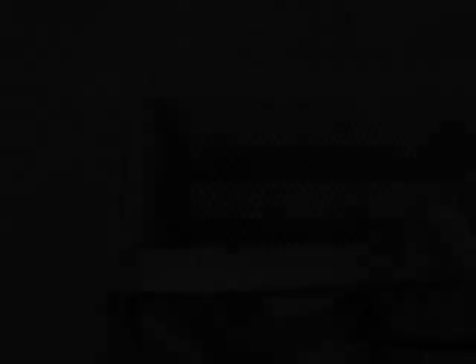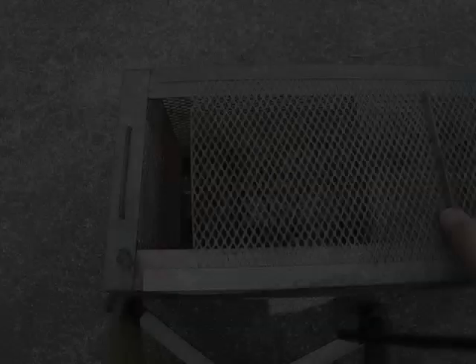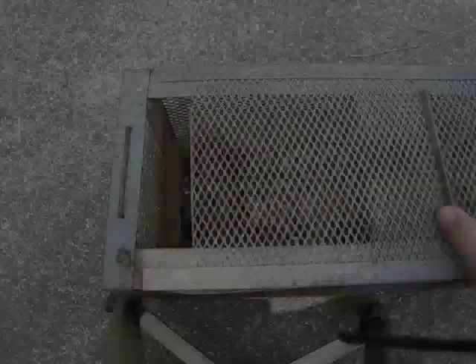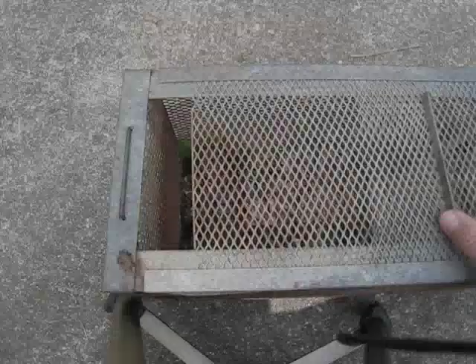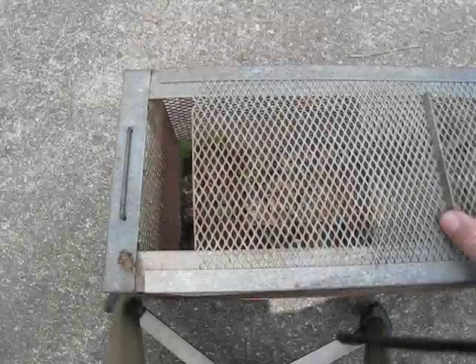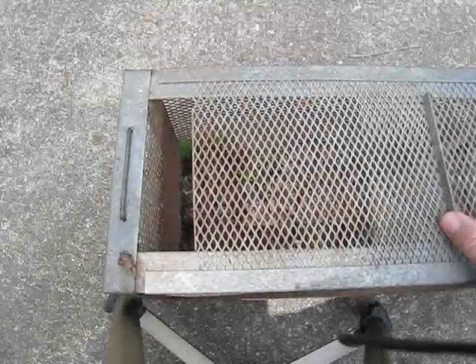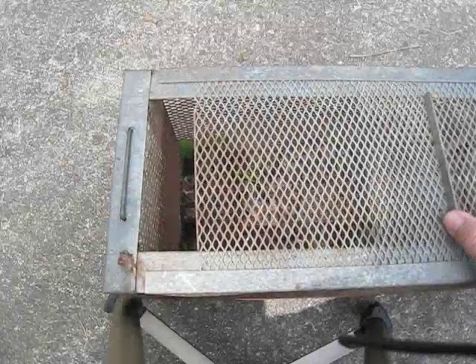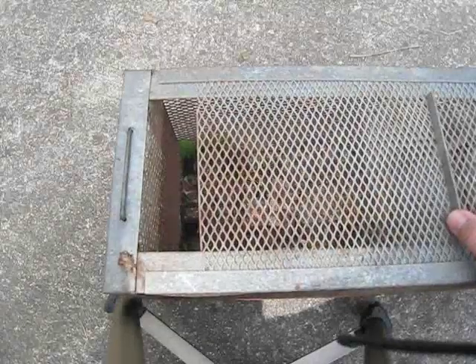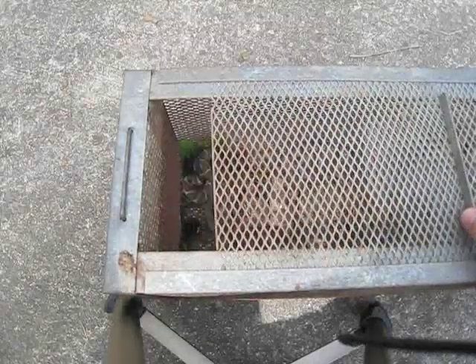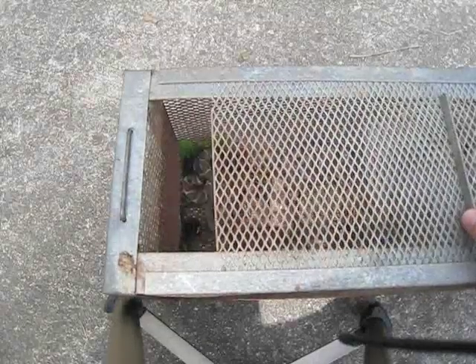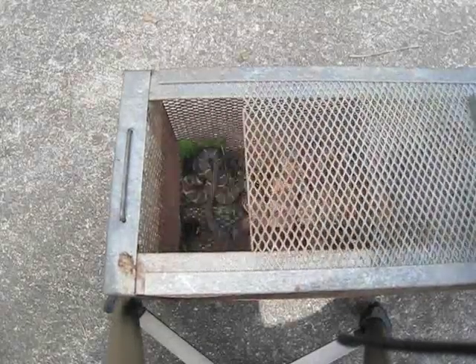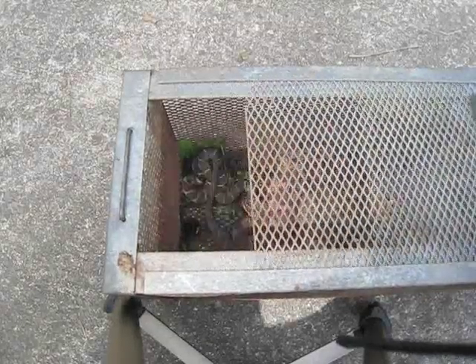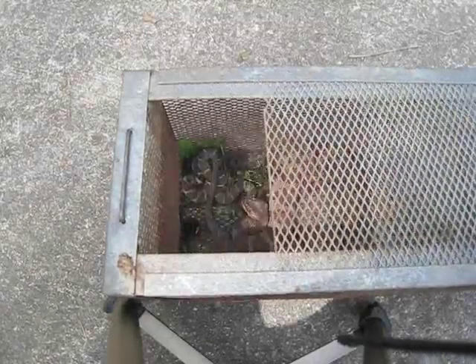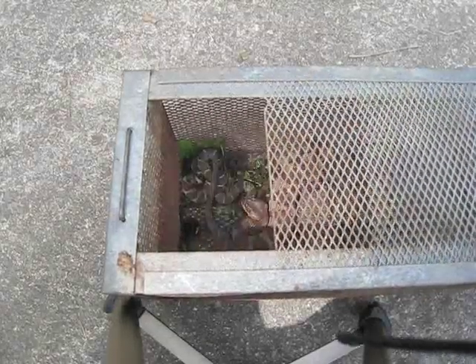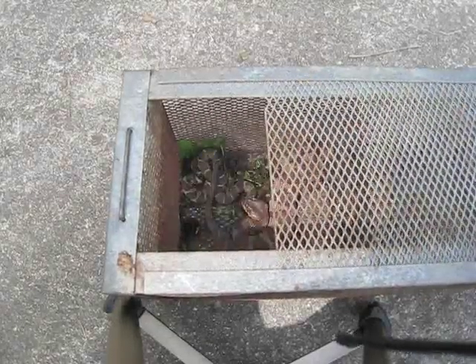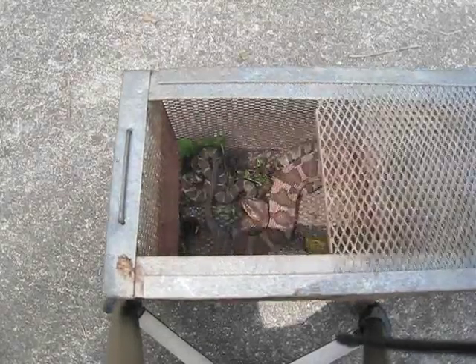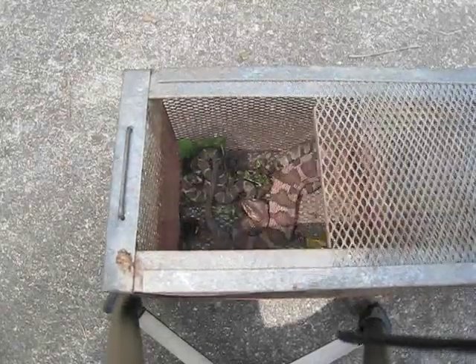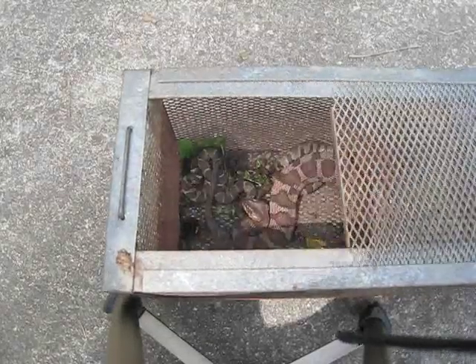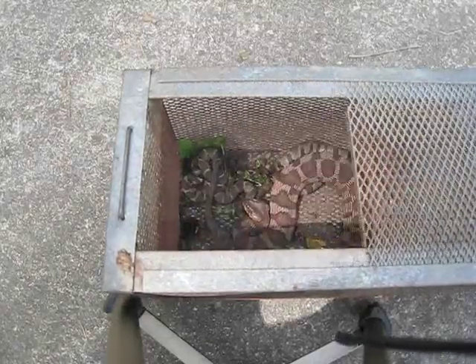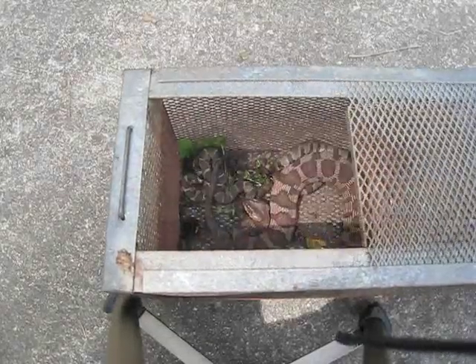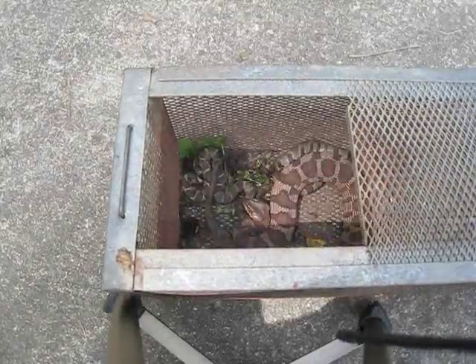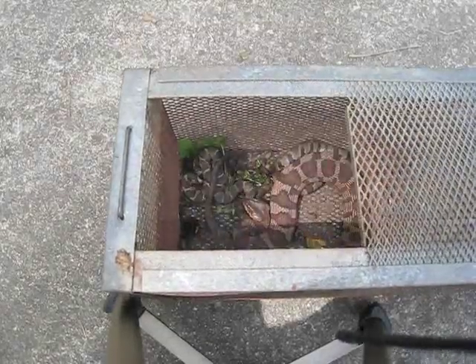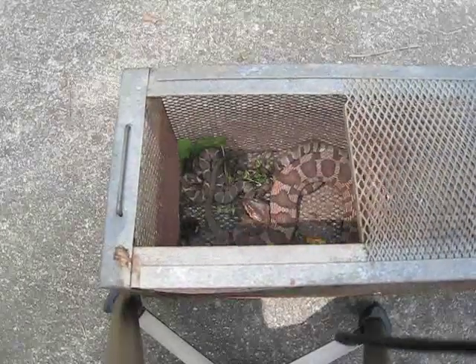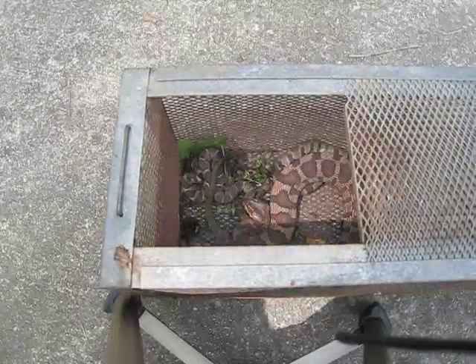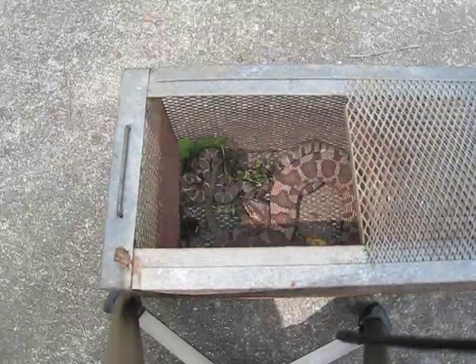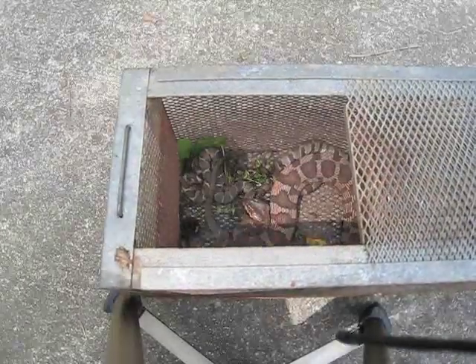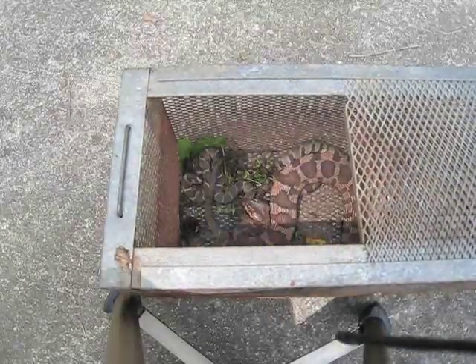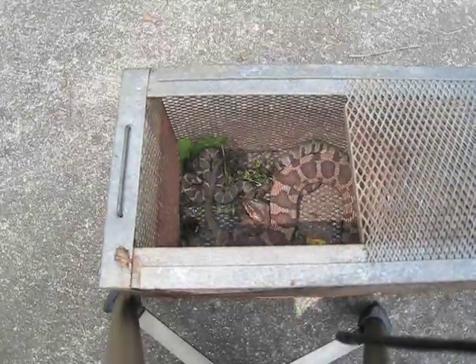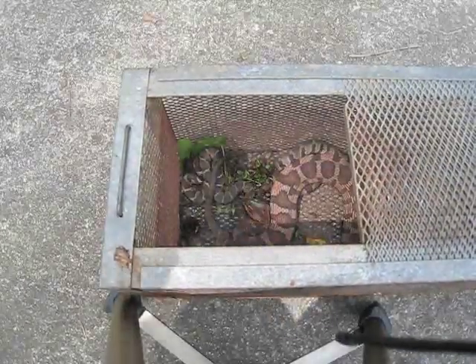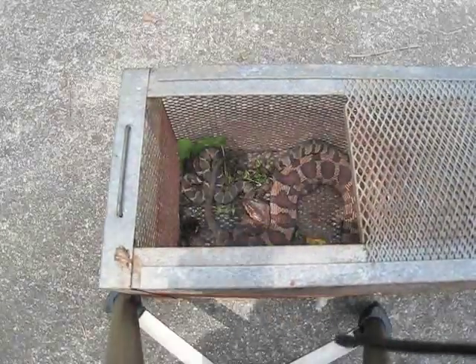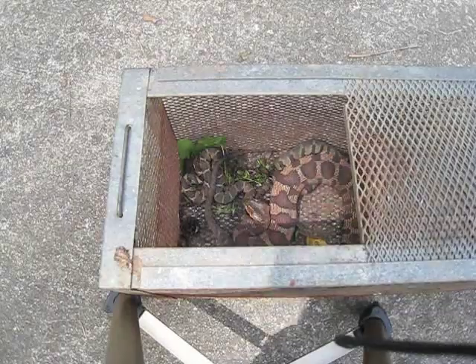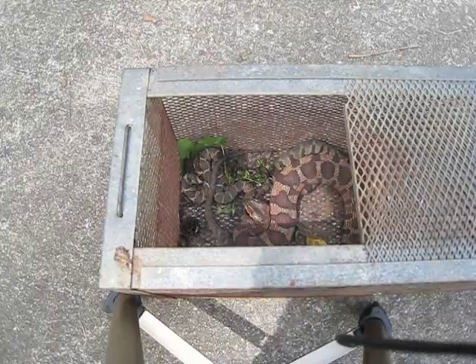I'm going to slide this open a little bit. Fortunately, they're not poisonous, but boy, these are some cantankerous snakes.